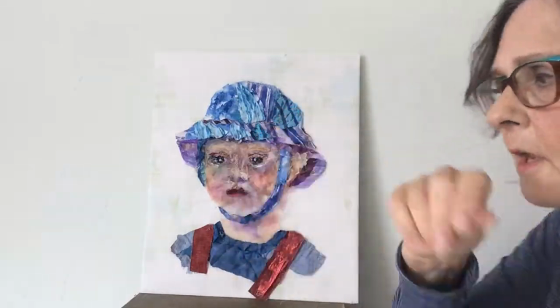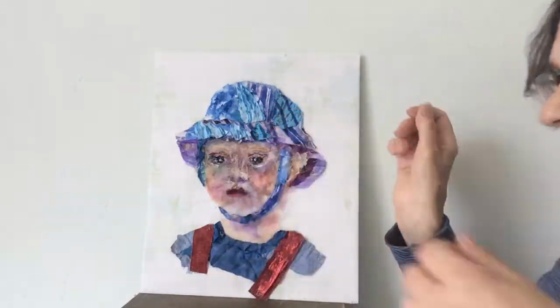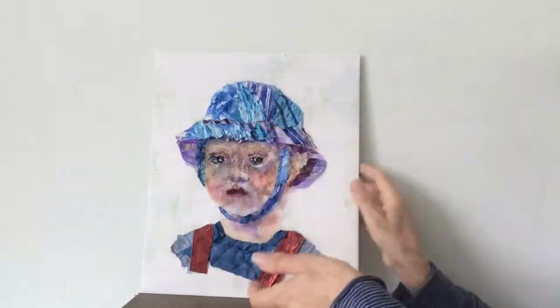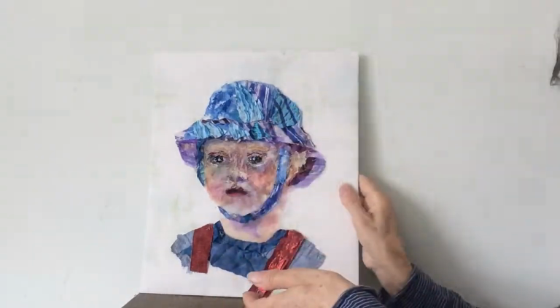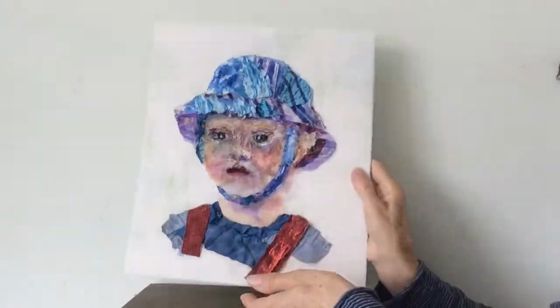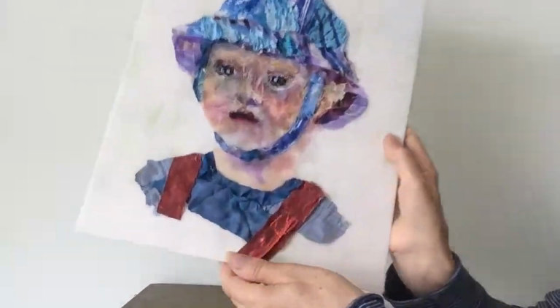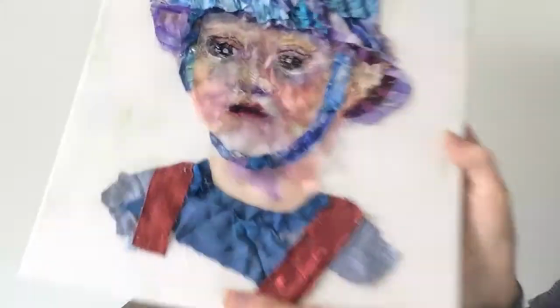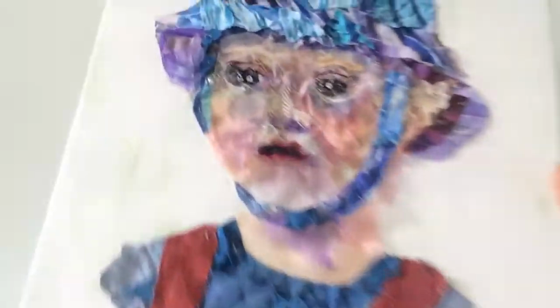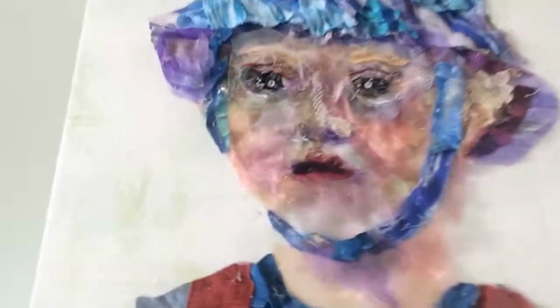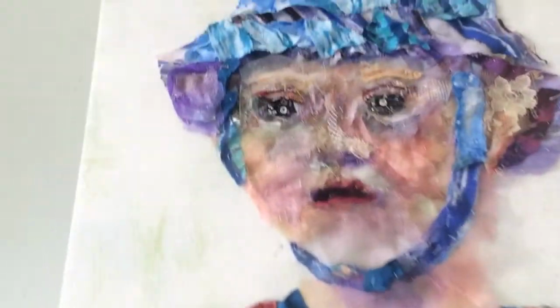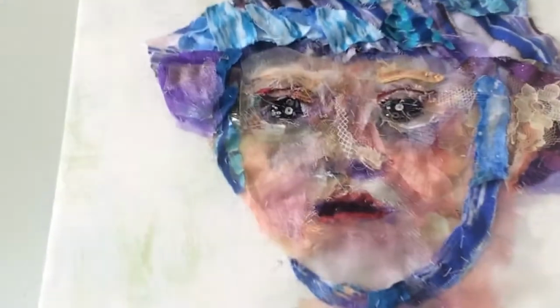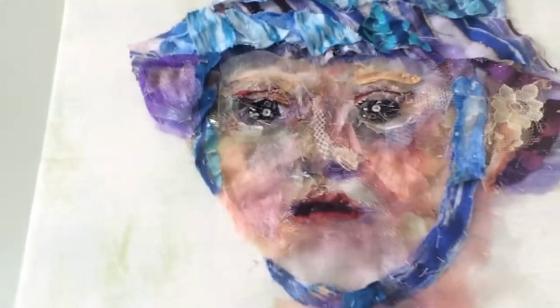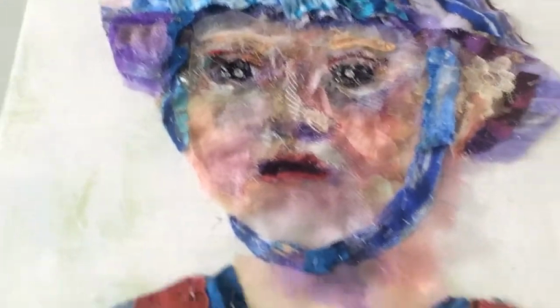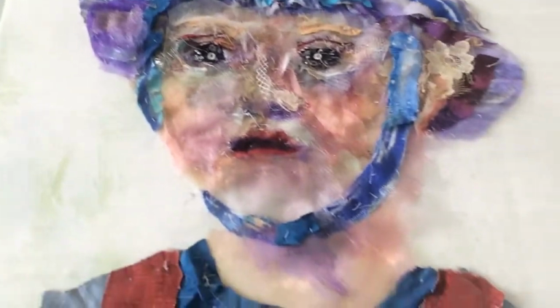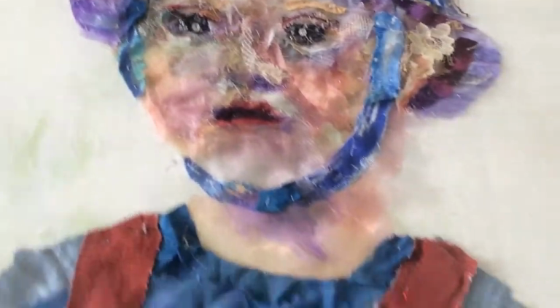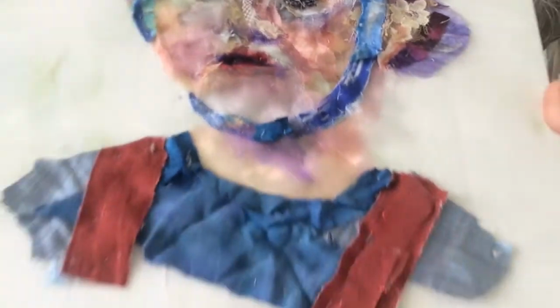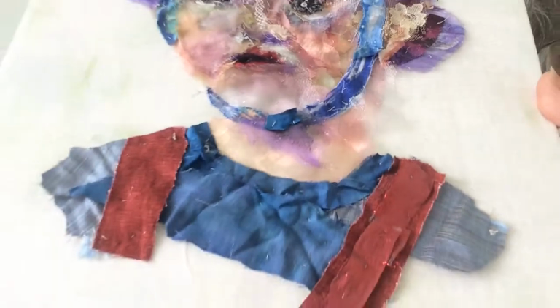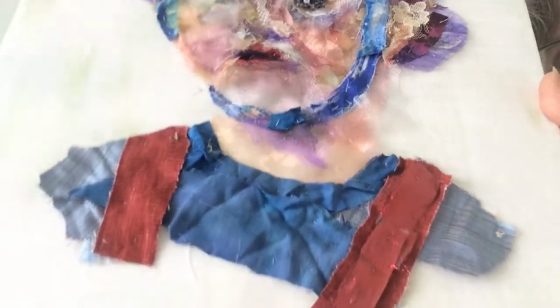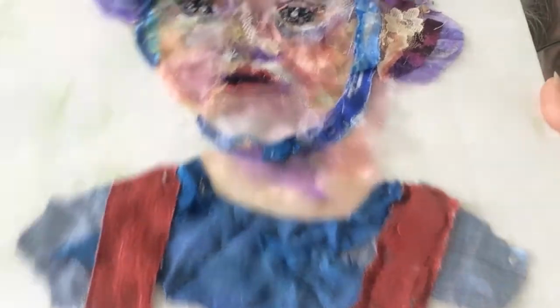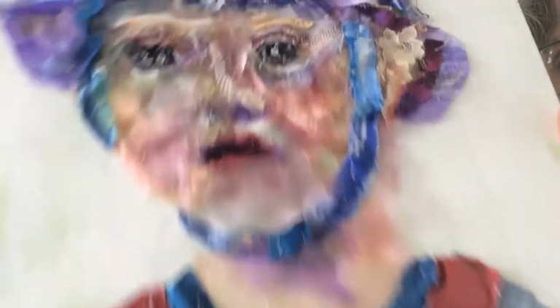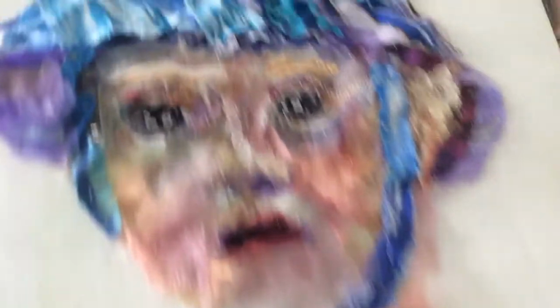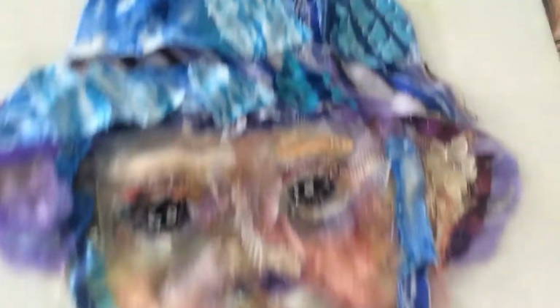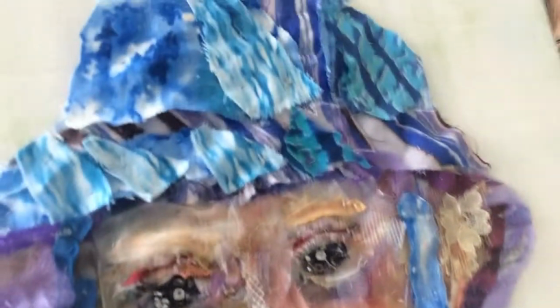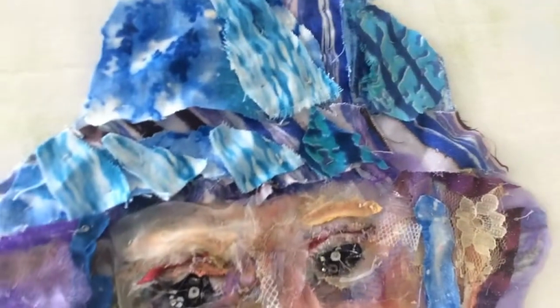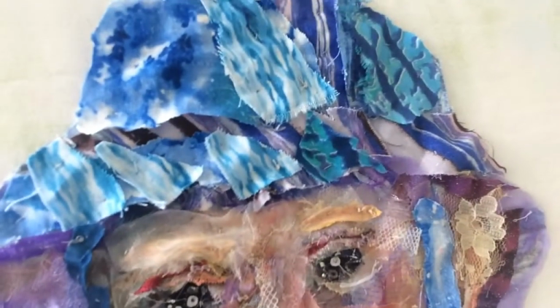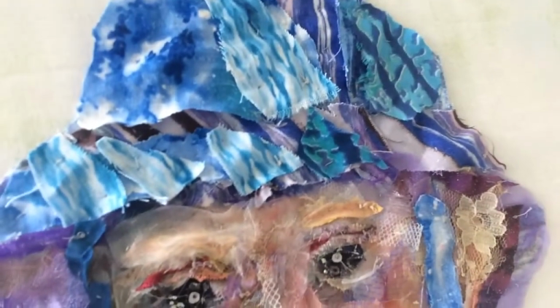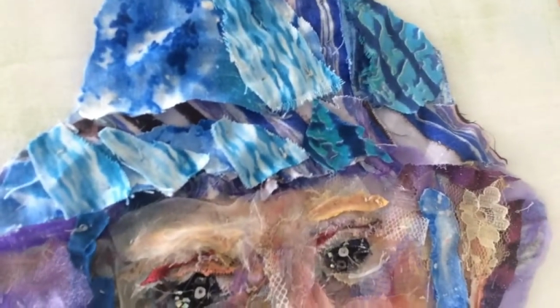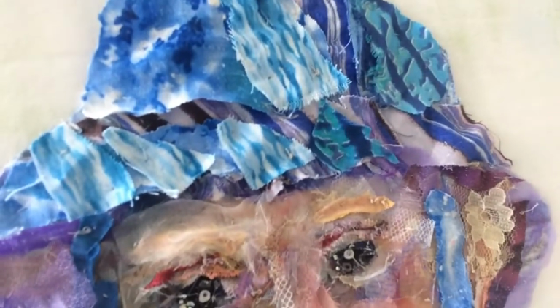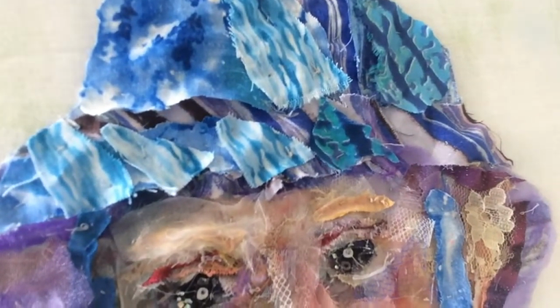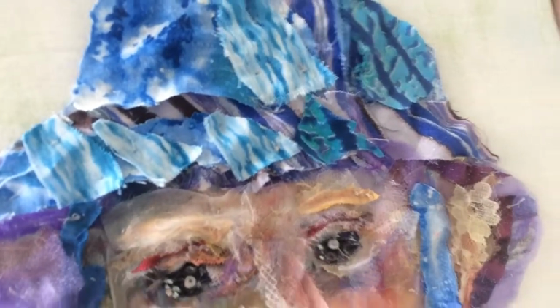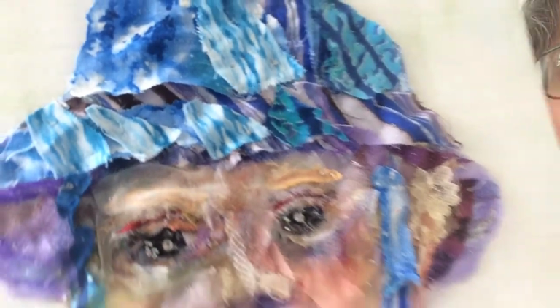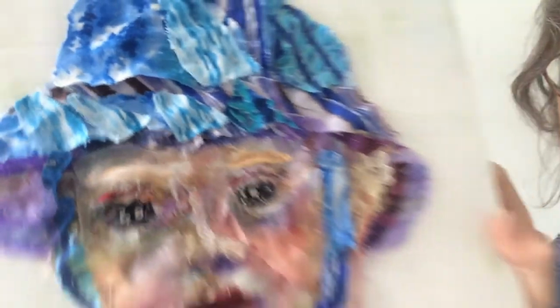So if I show you close up, this is what all the scraps look like in layers.